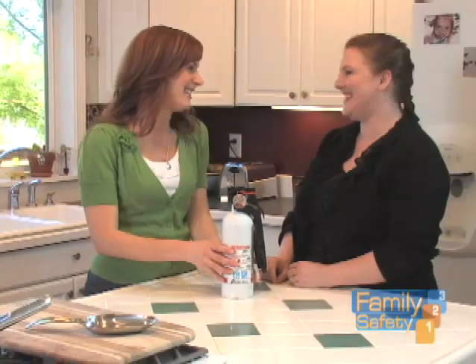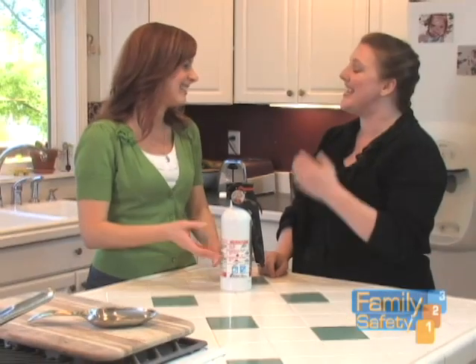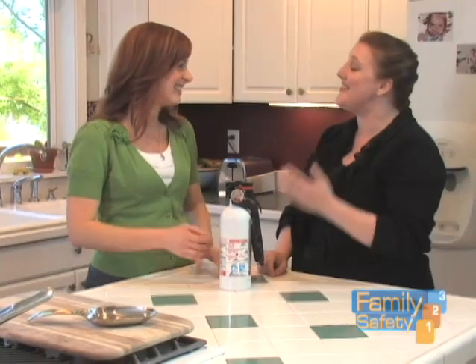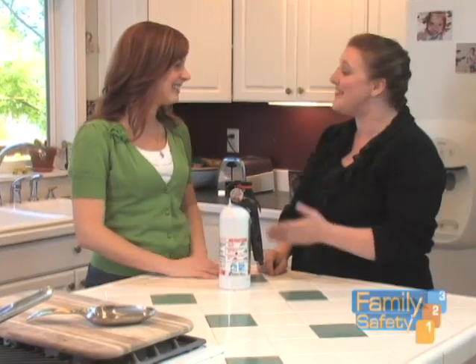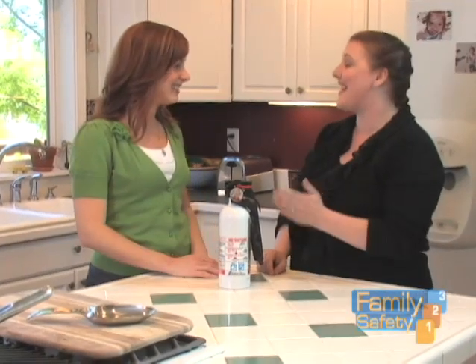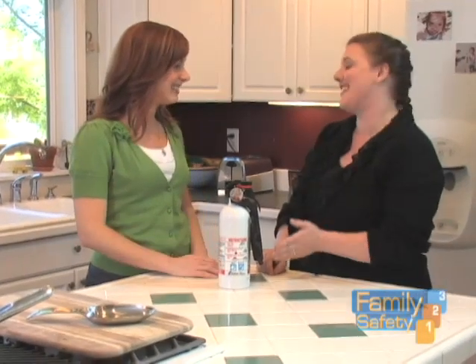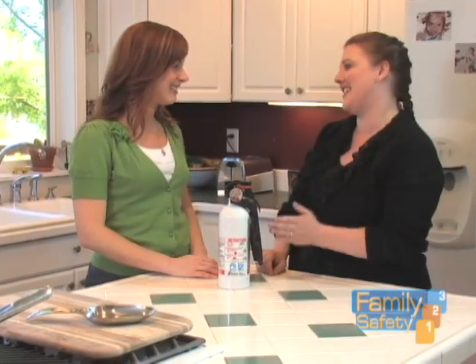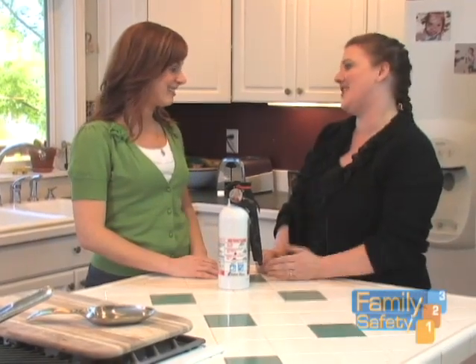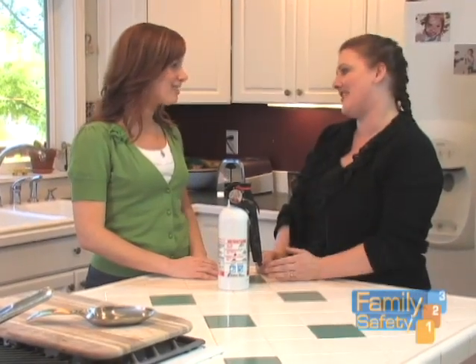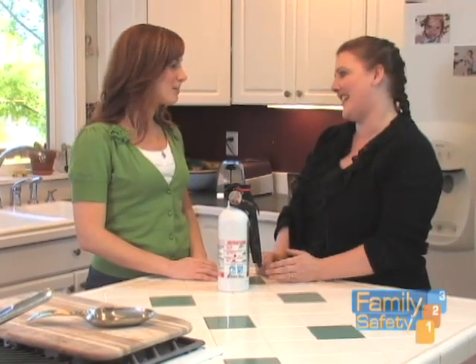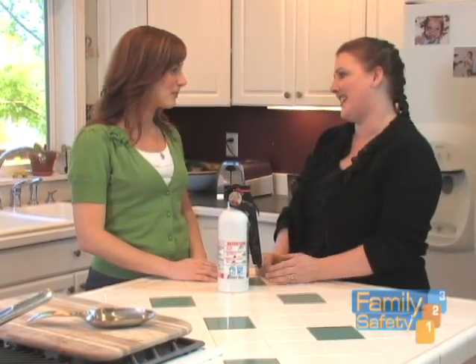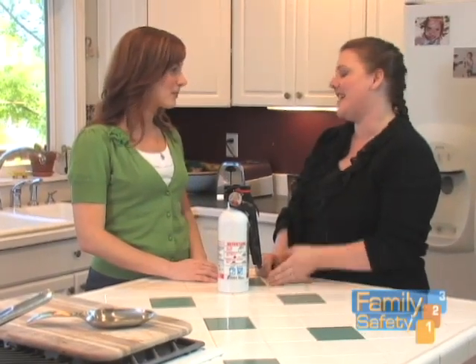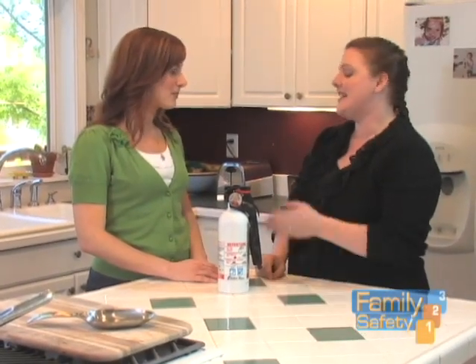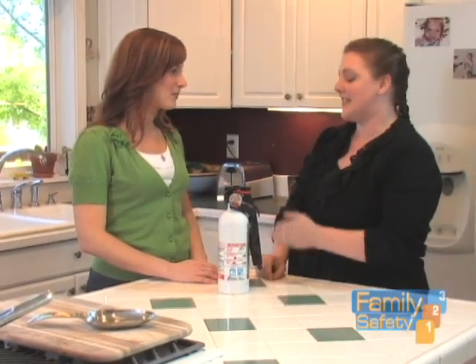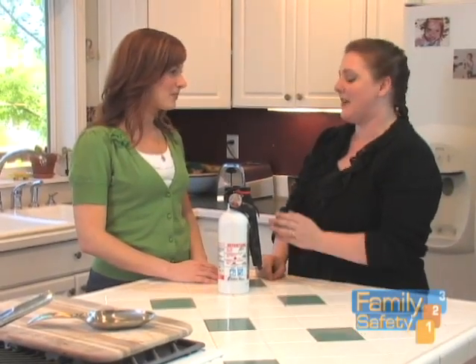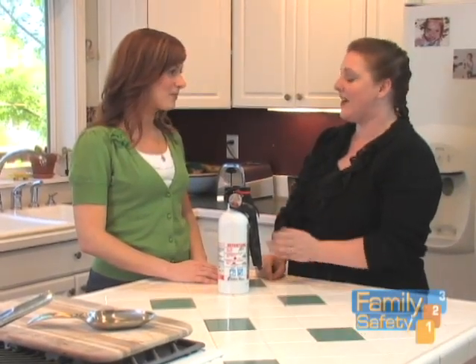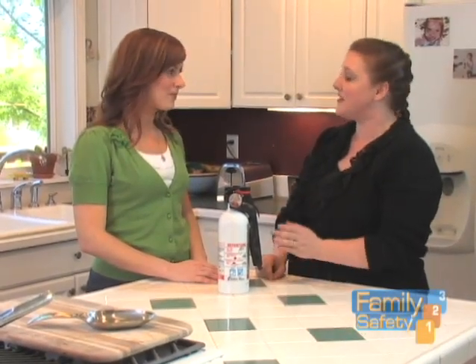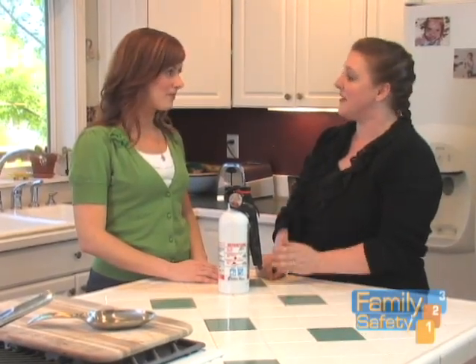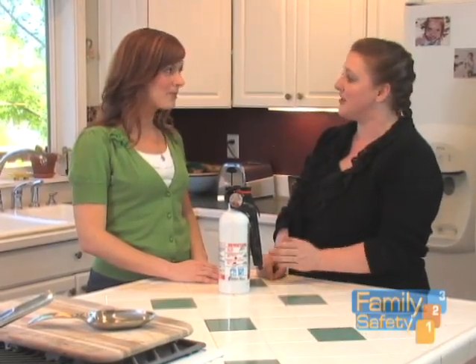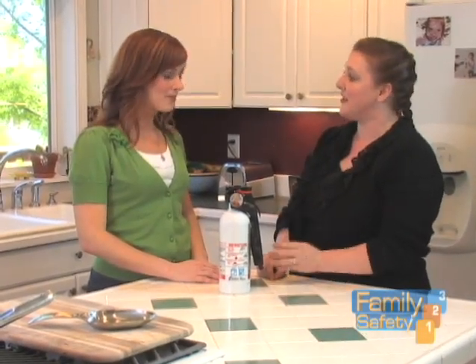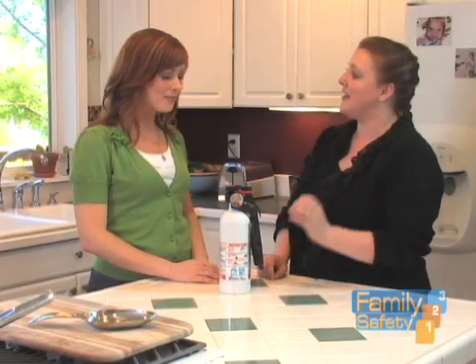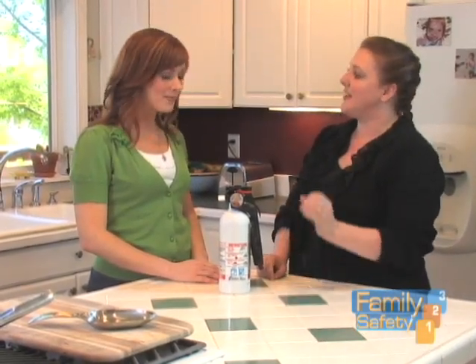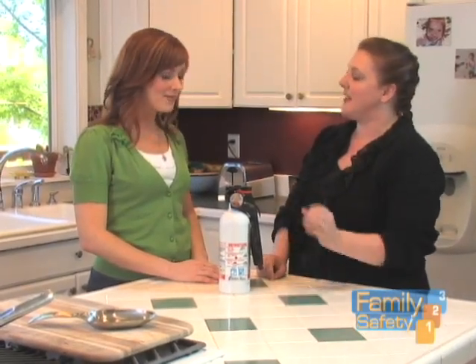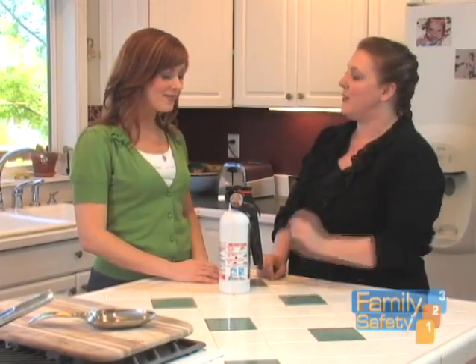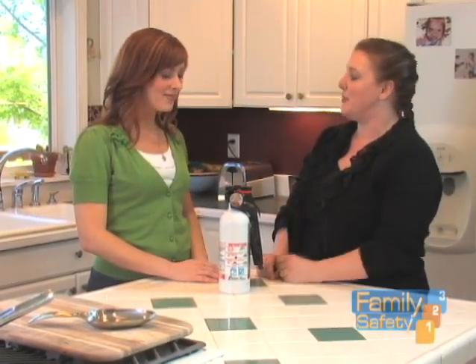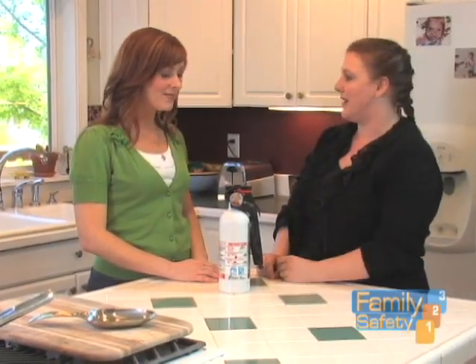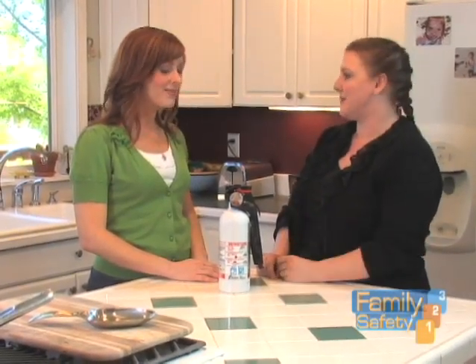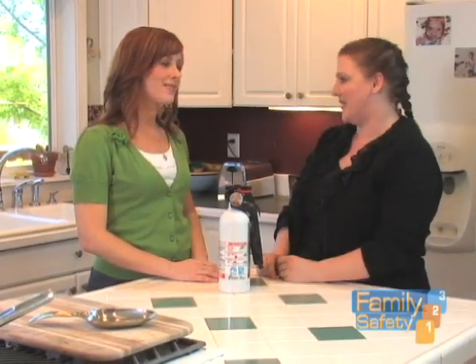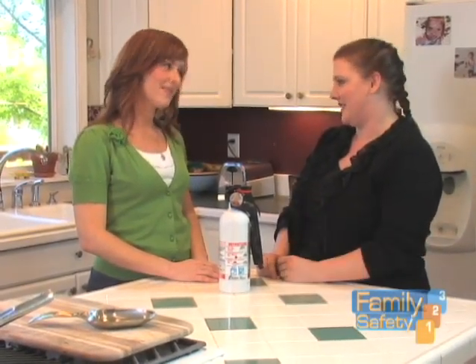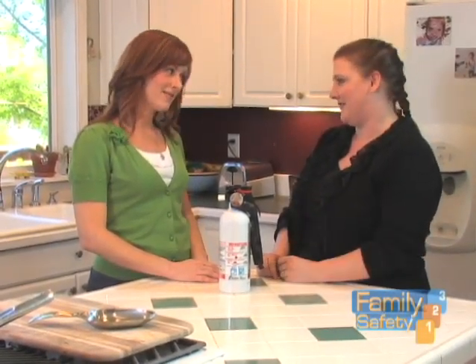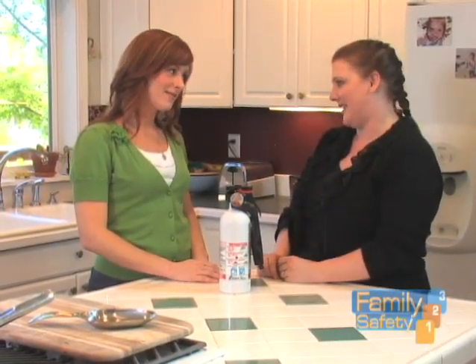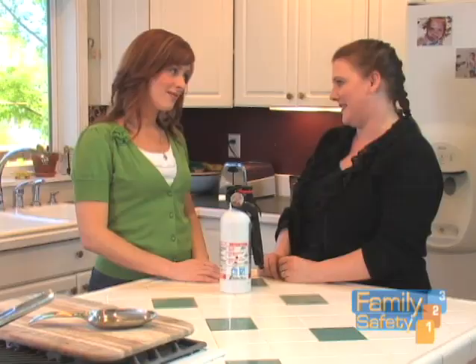Keep a fire extinguisher handy — a small fire extinguisher to help you put out small kitchen fires.